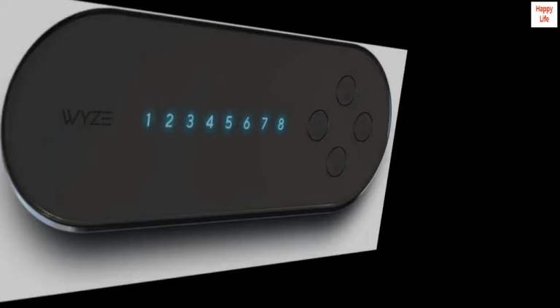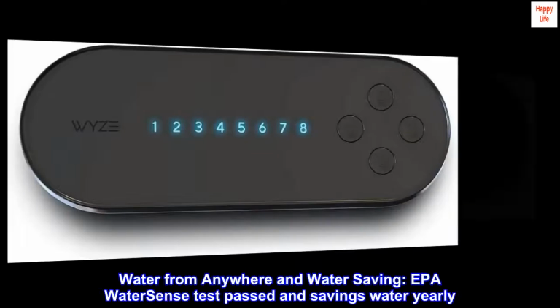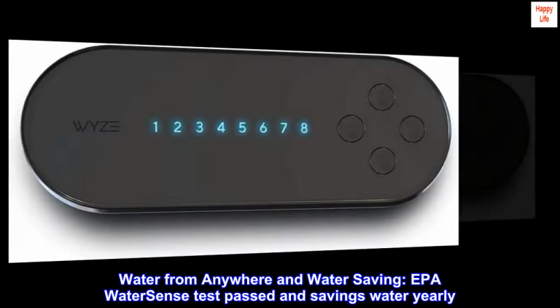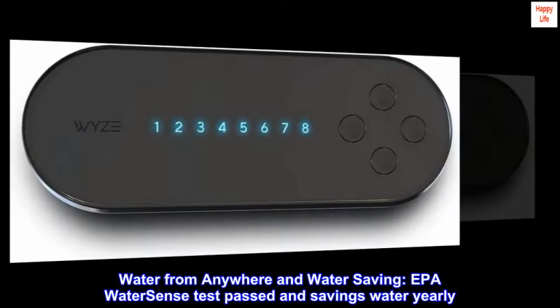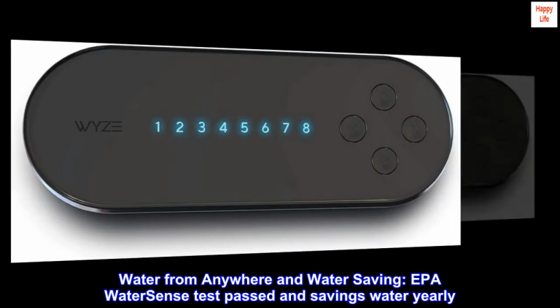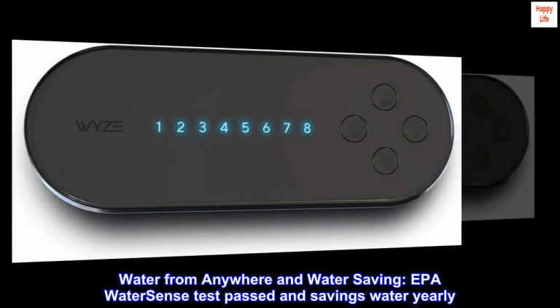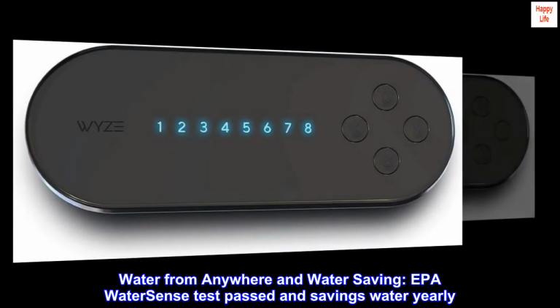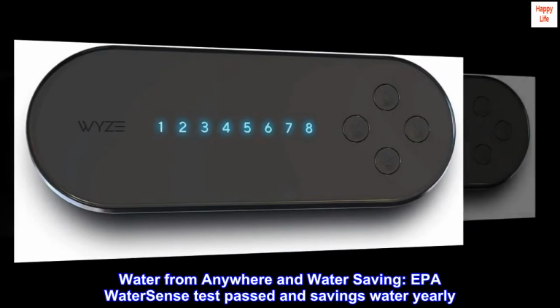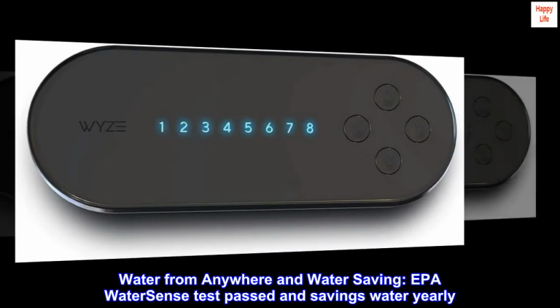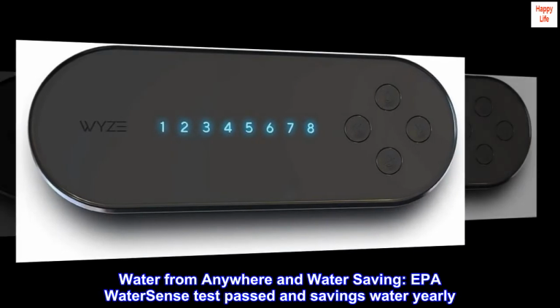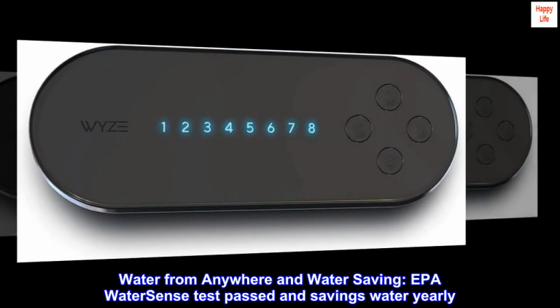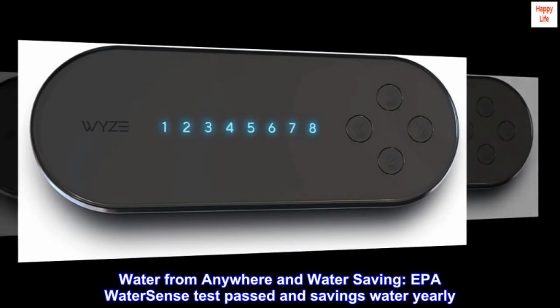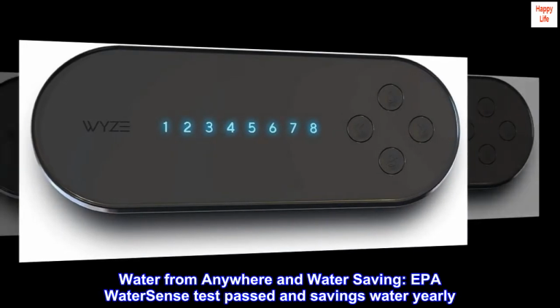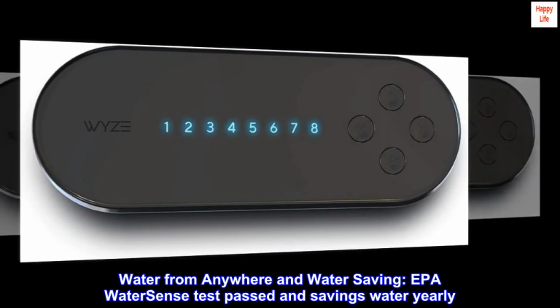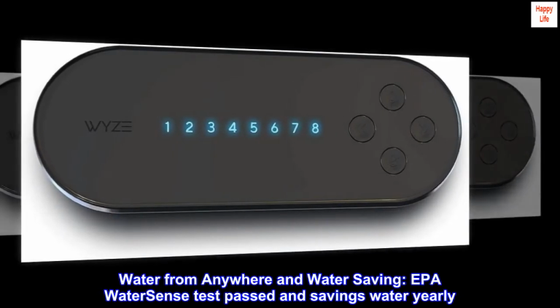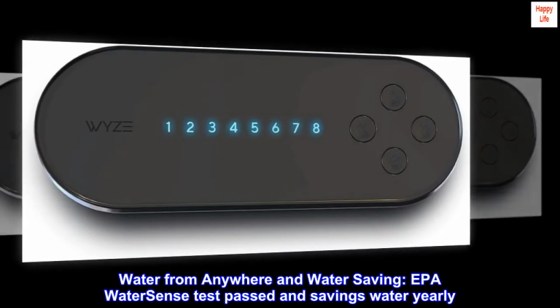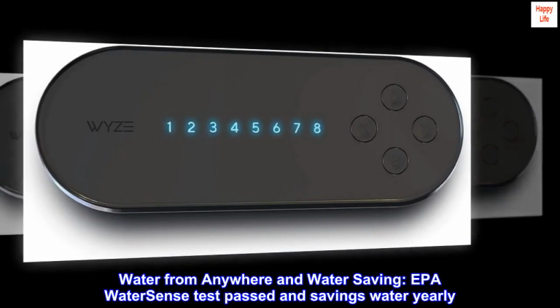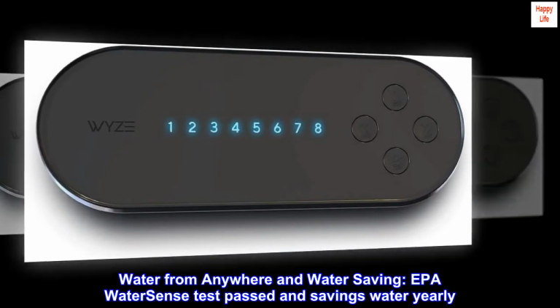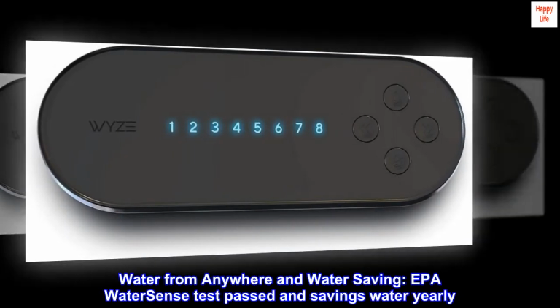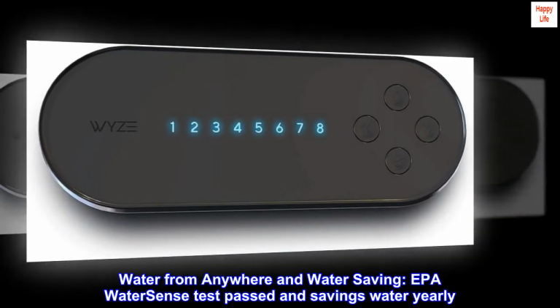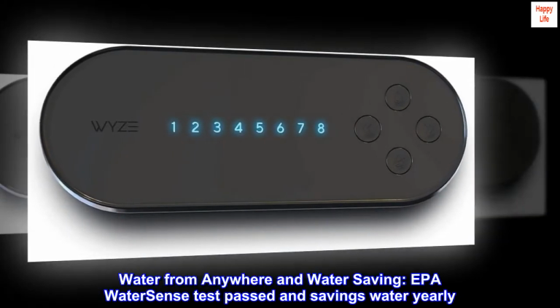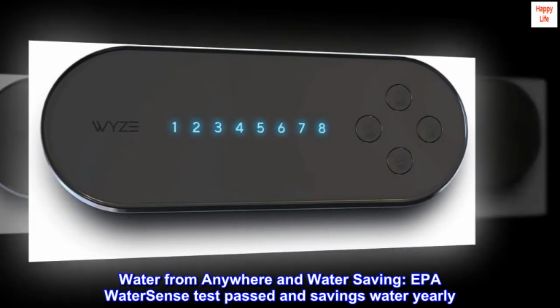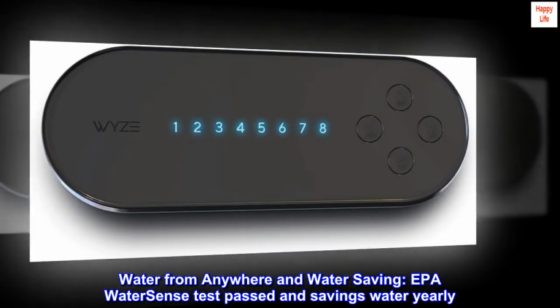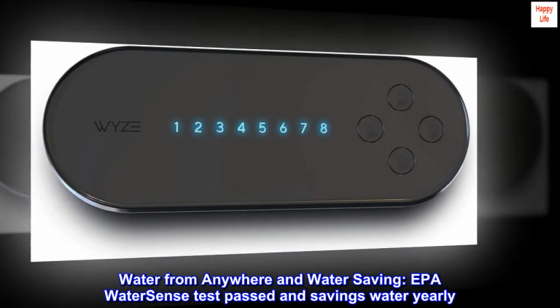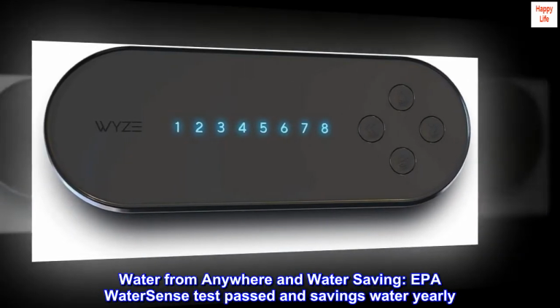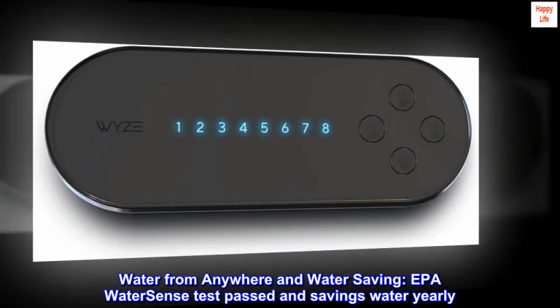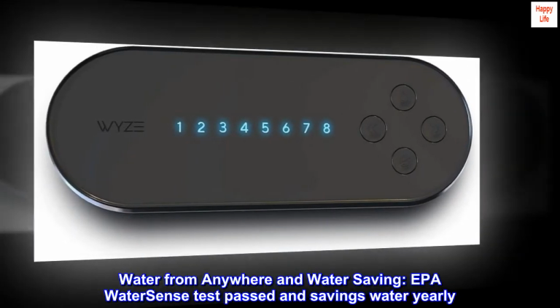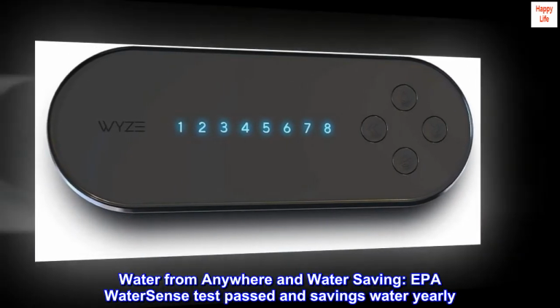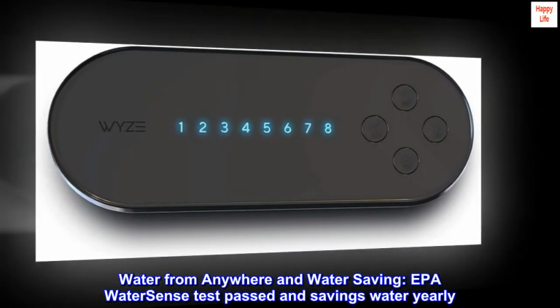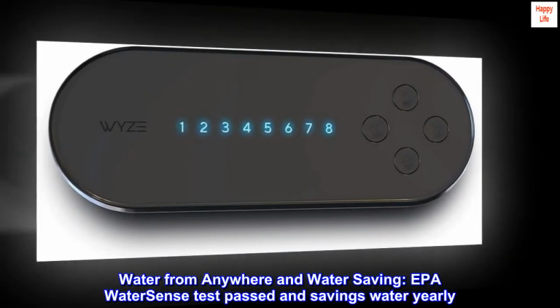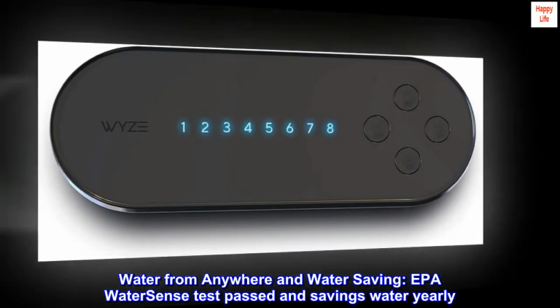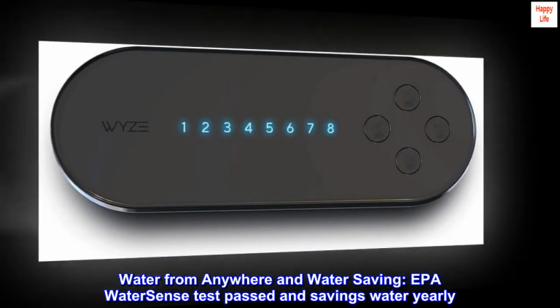Water from anywhere and save water. The WISE sprinkler controller has passed EPA WaterSense testing and saves water yearly.